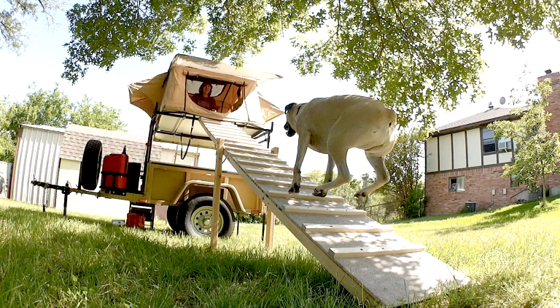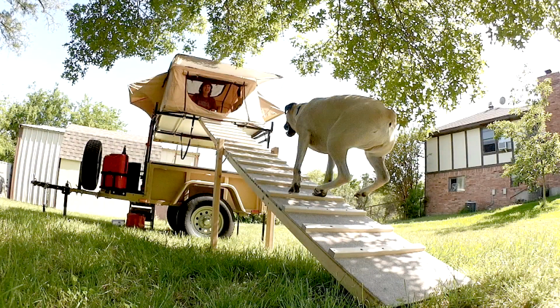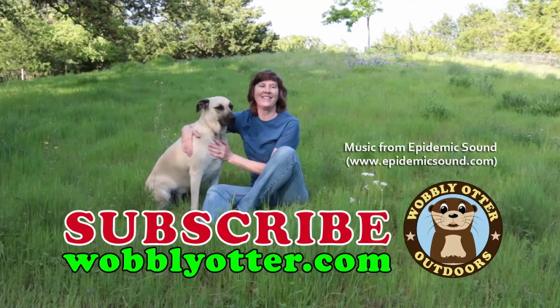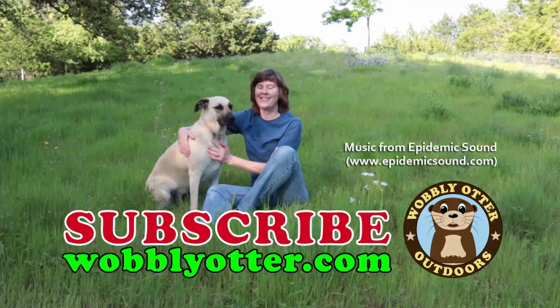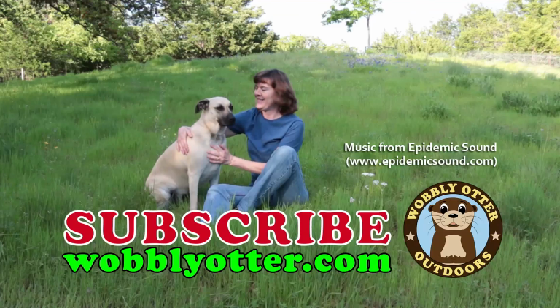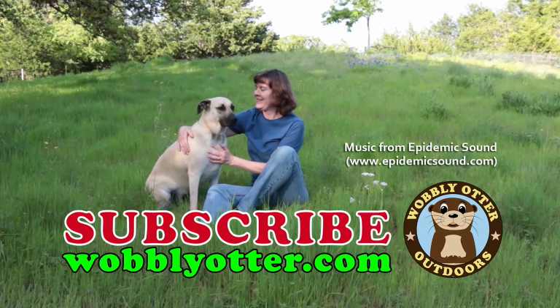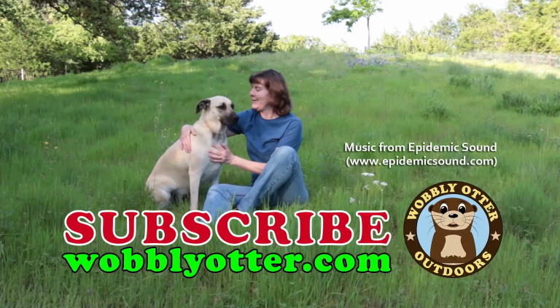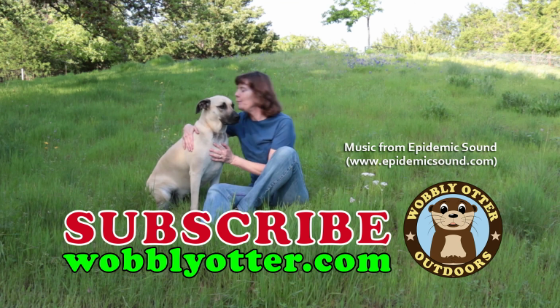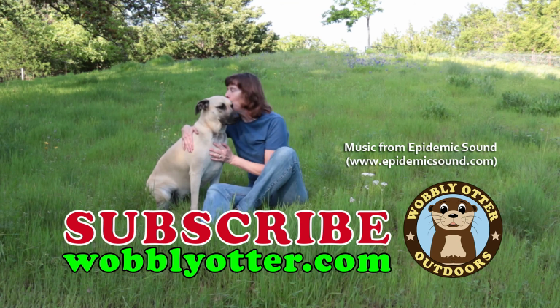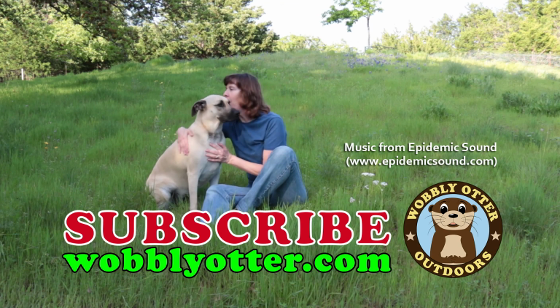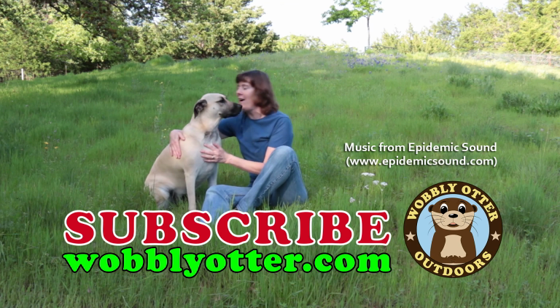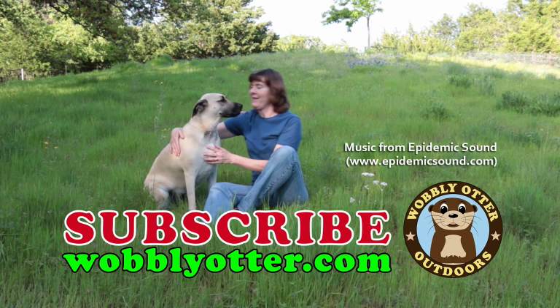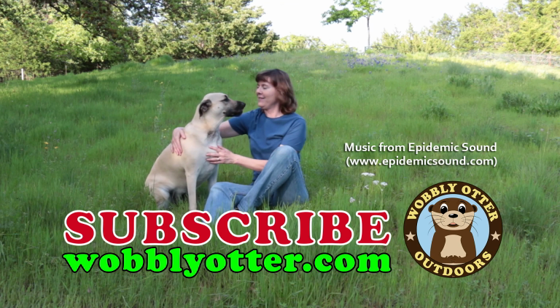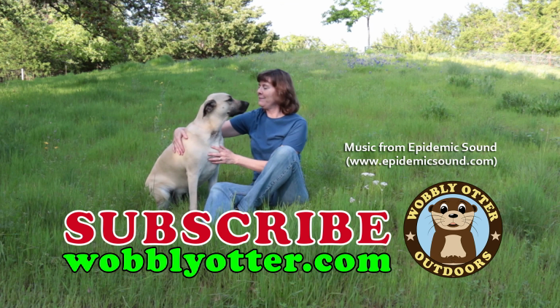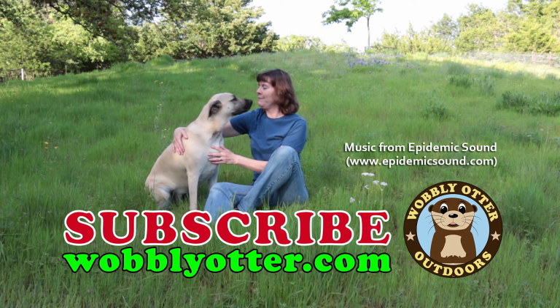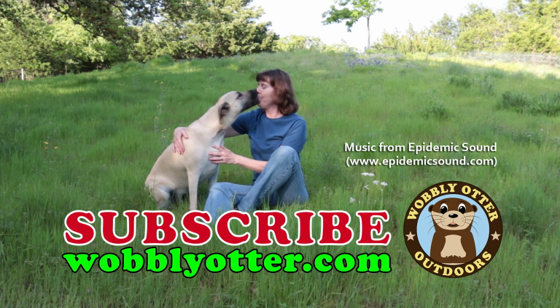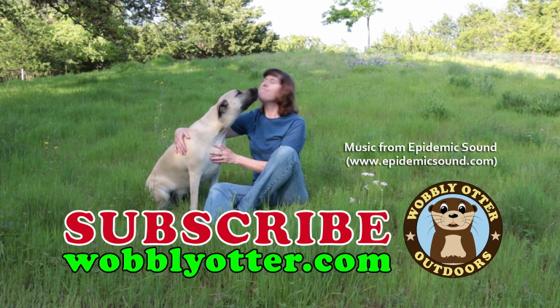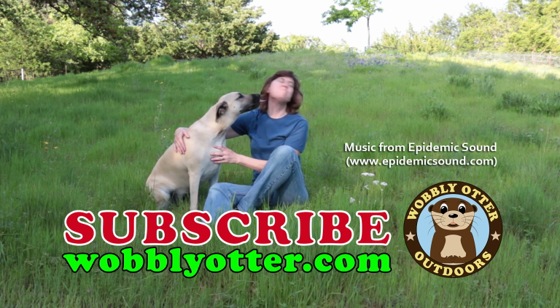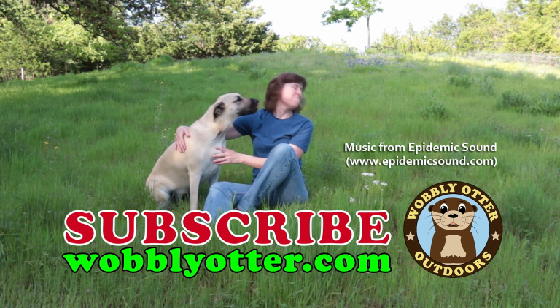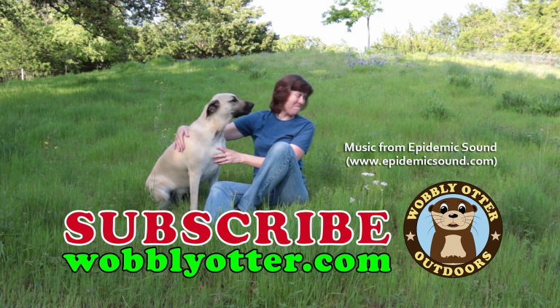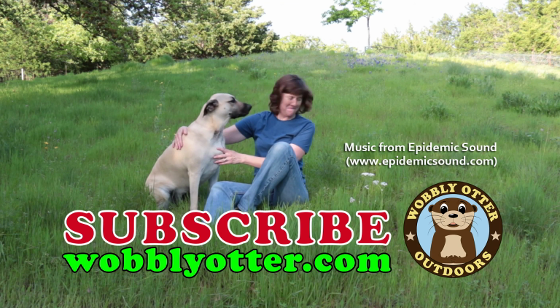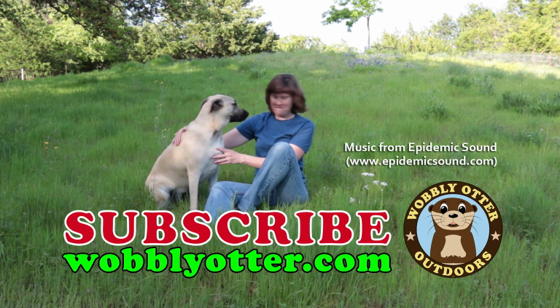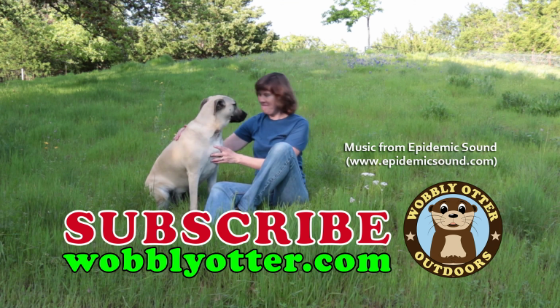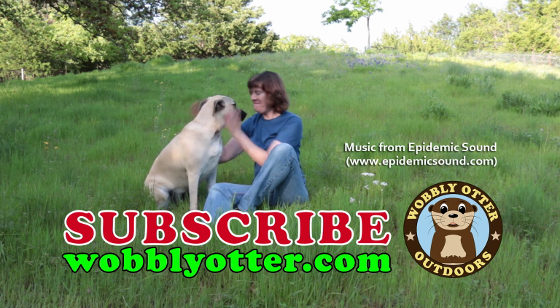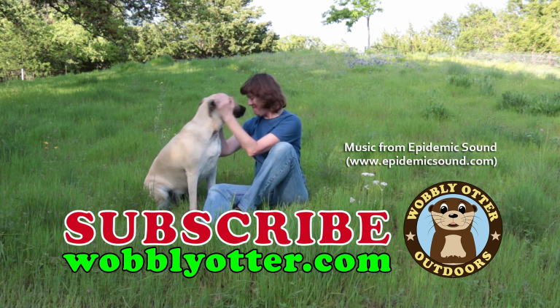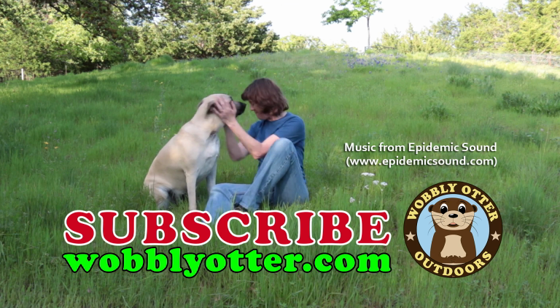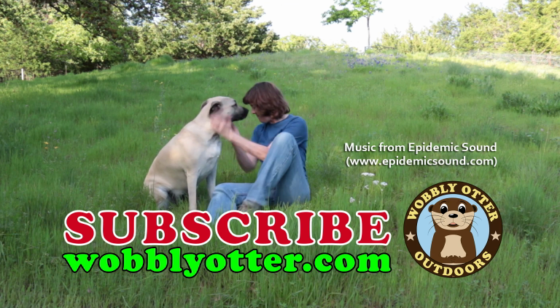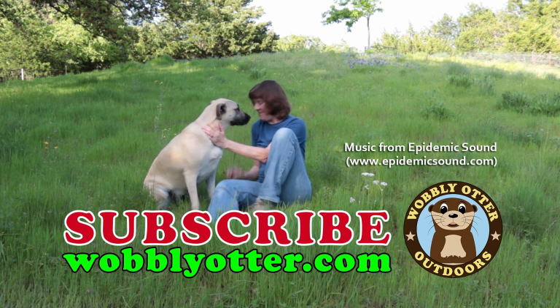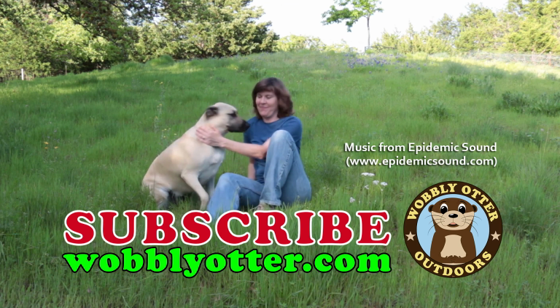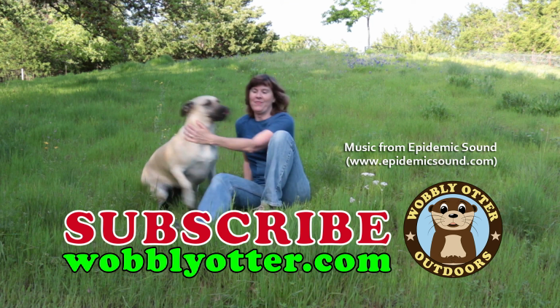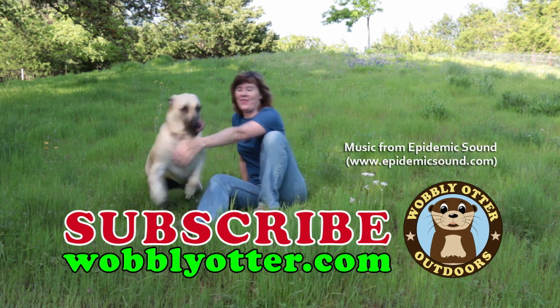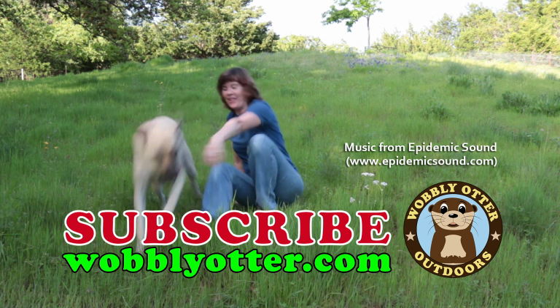Thank you for watching and subscribing to Wobbly Otter Outdoors. We really appreciate your support.